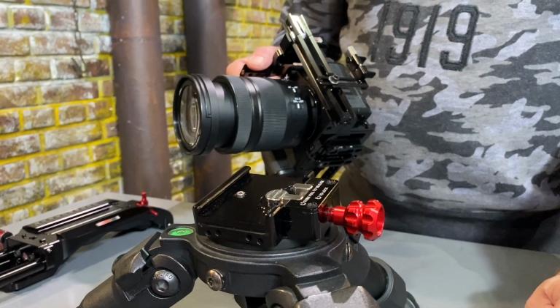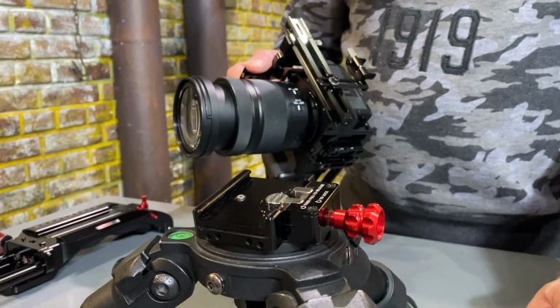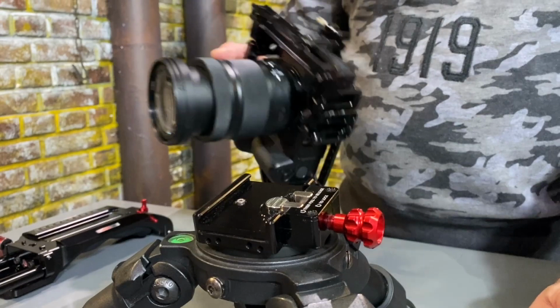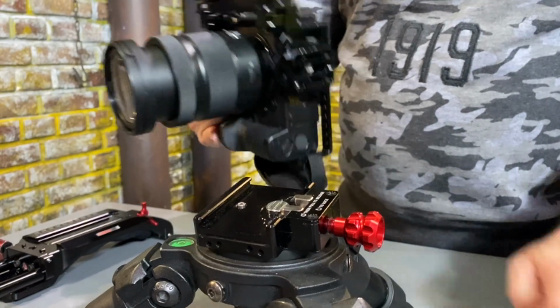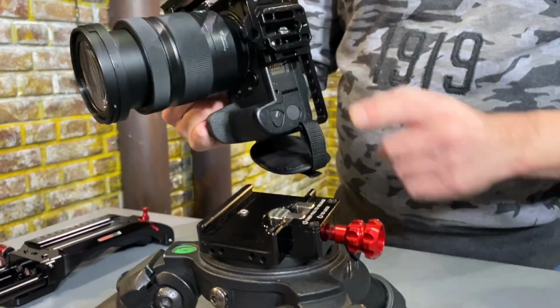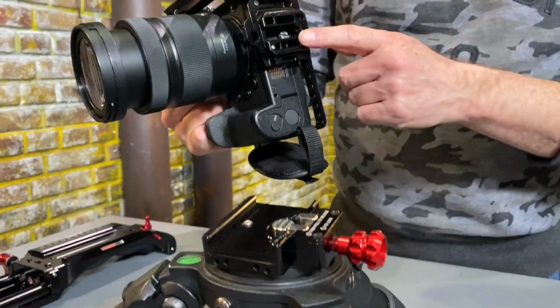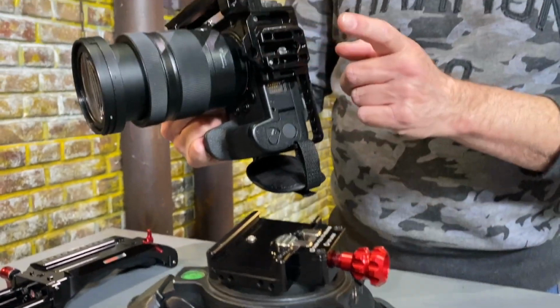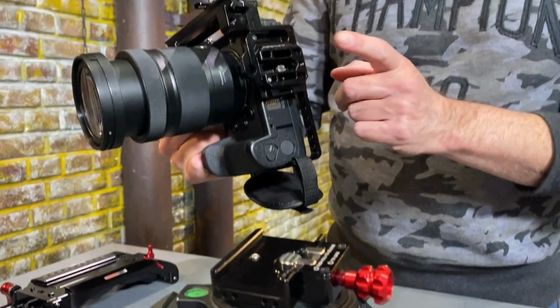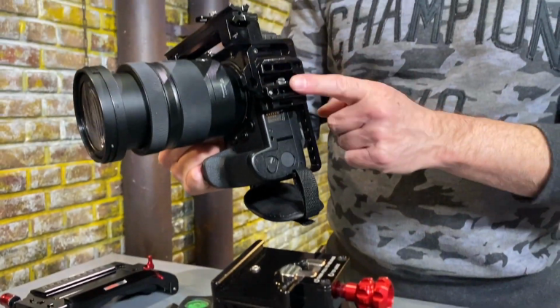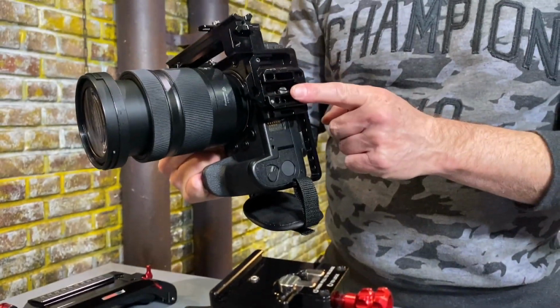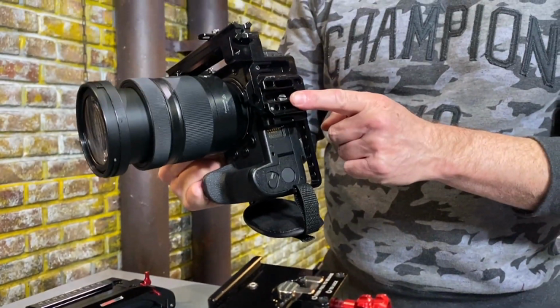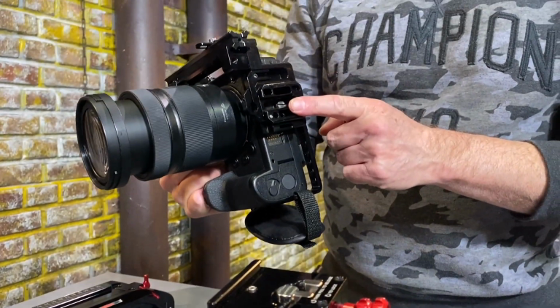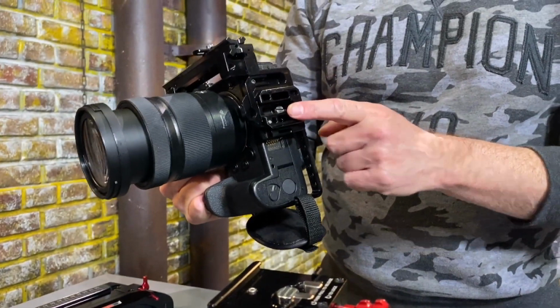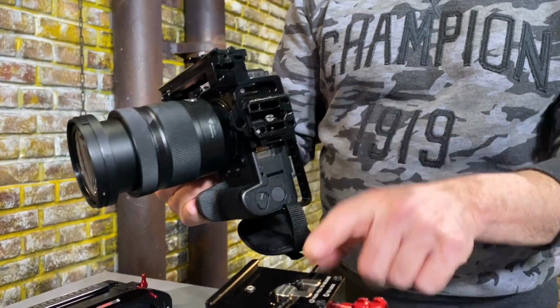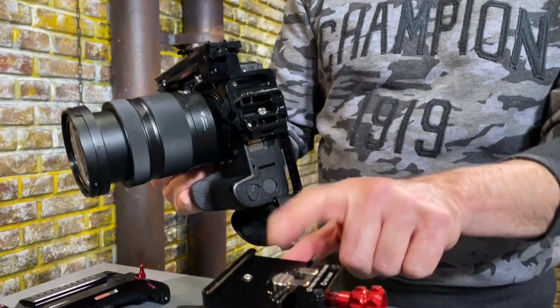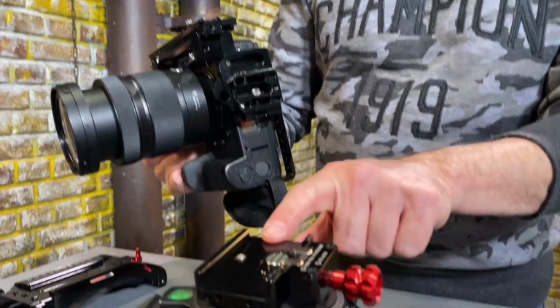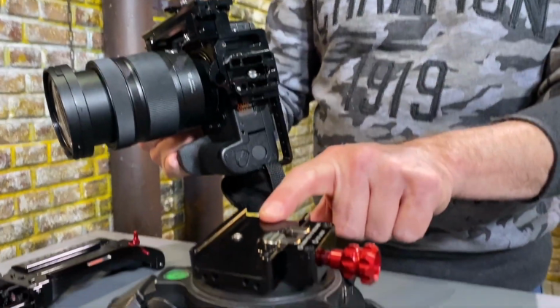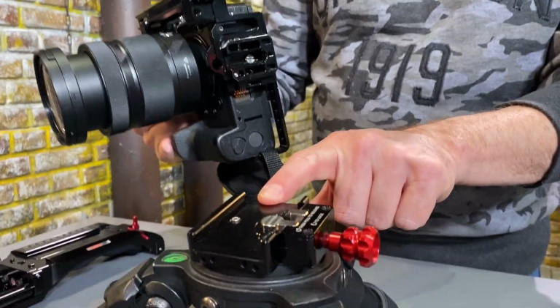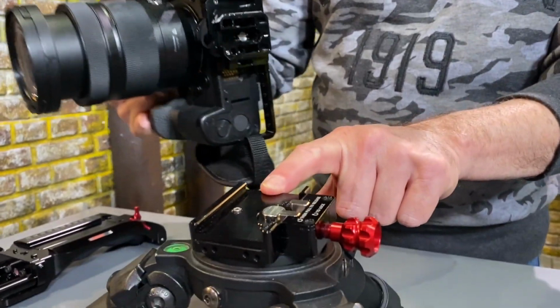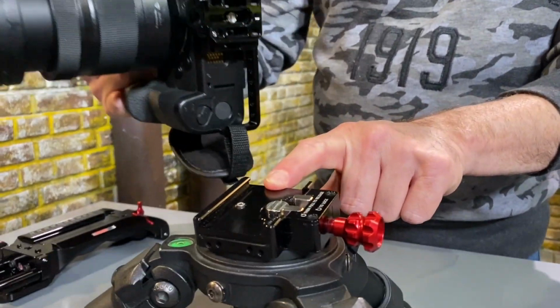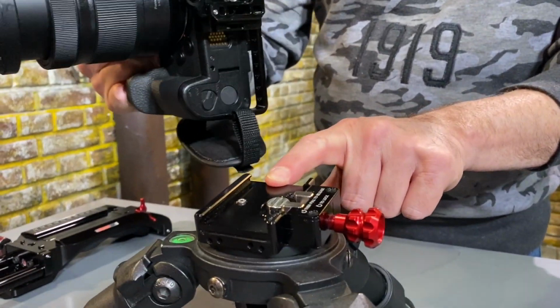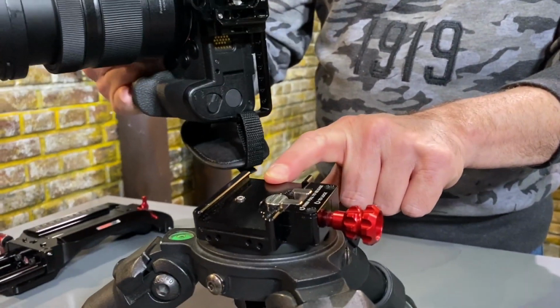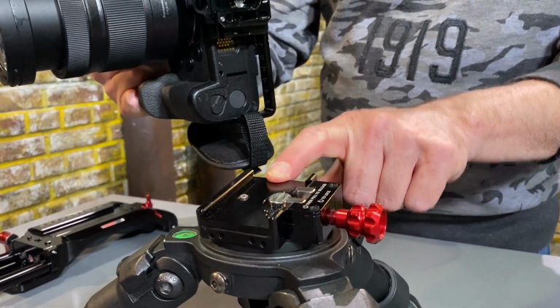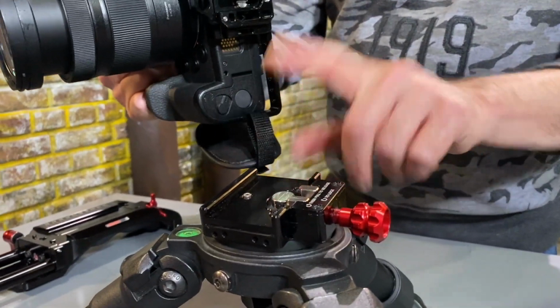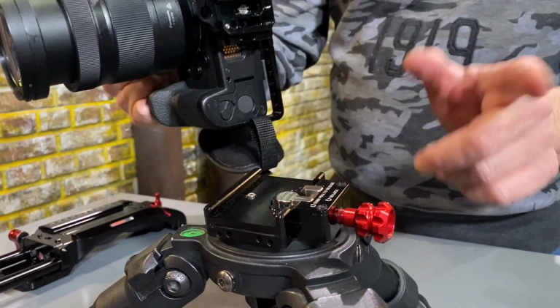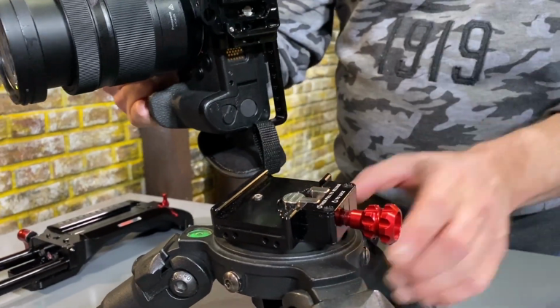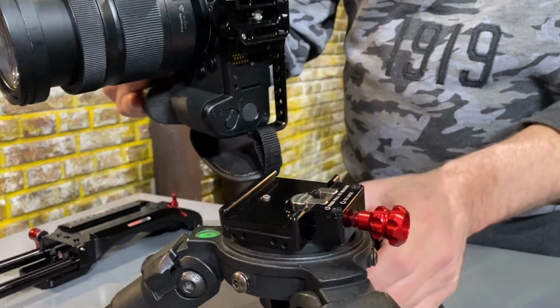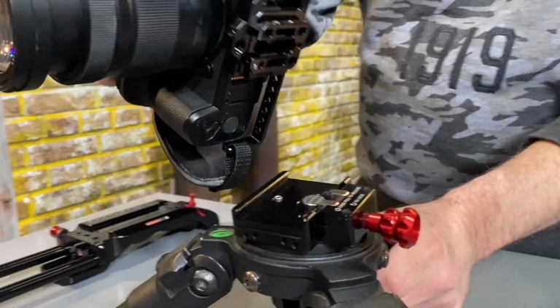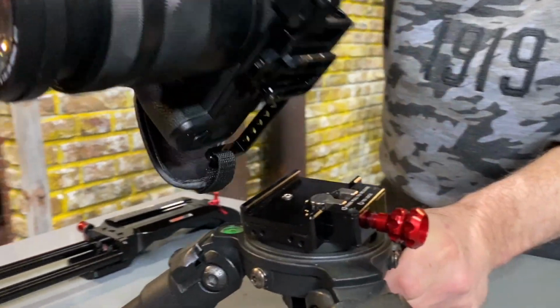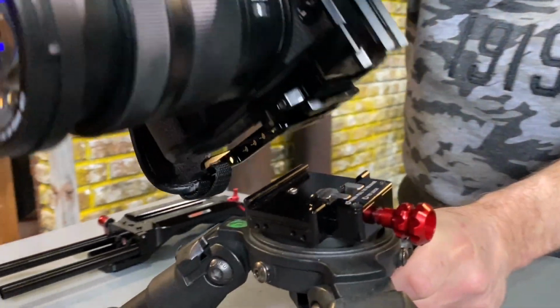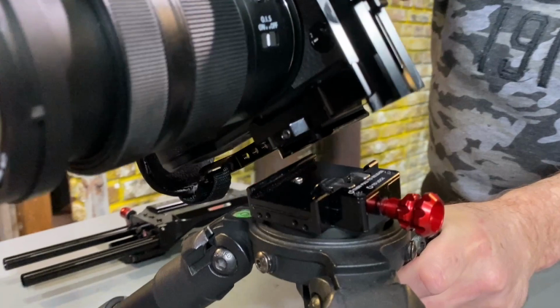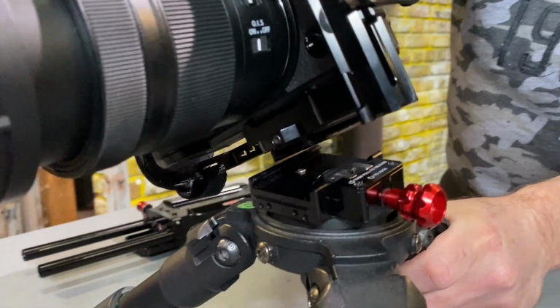You can mount any Zacuto cage to our ACT mounting plate, or any Arca plate for that matter.